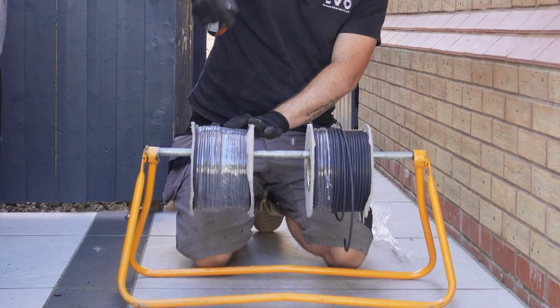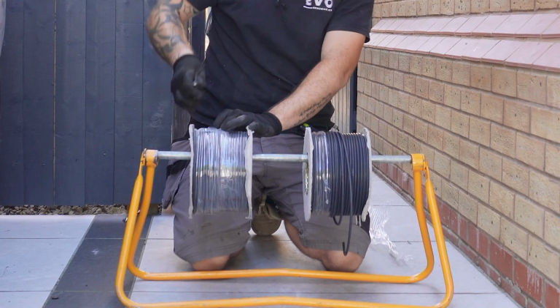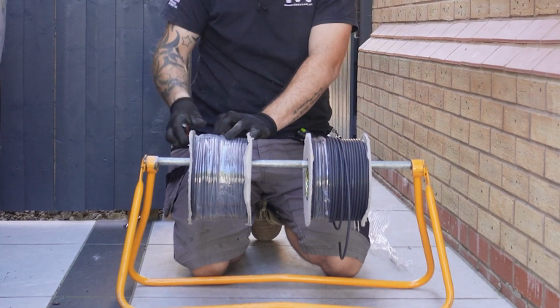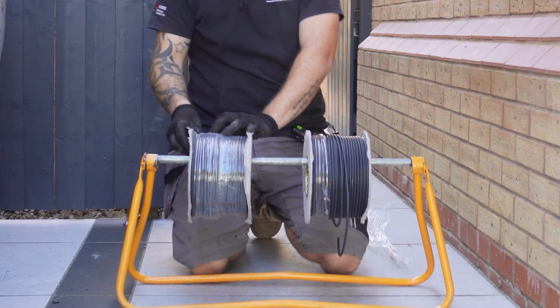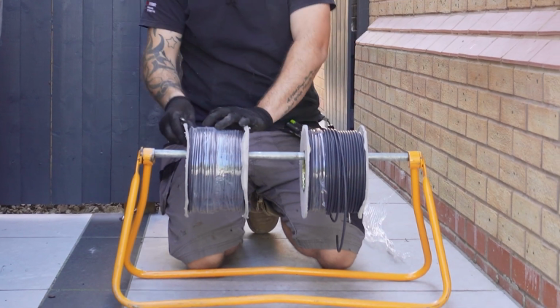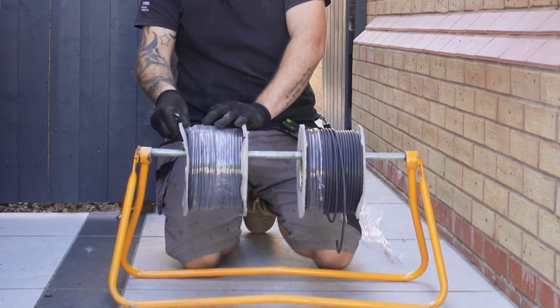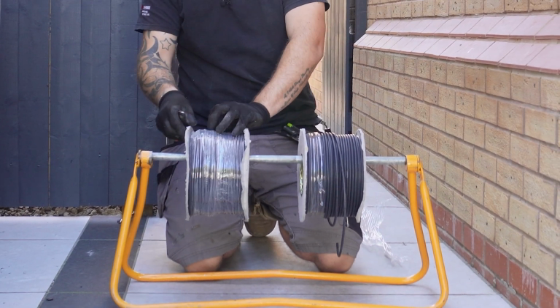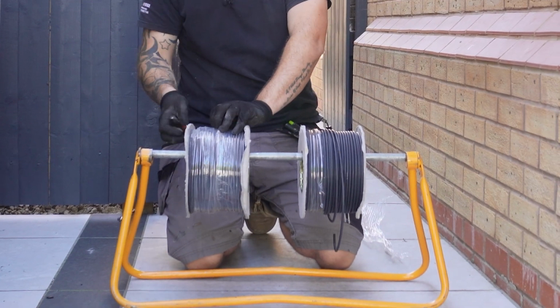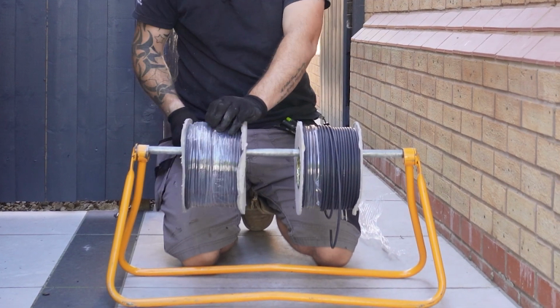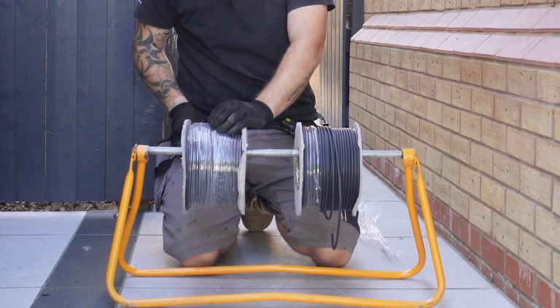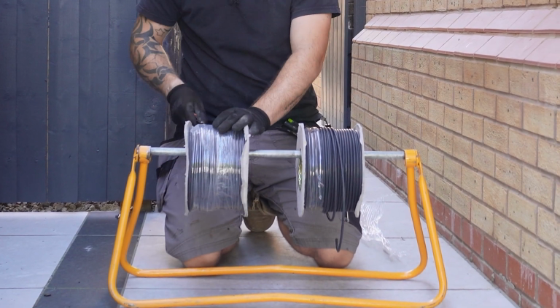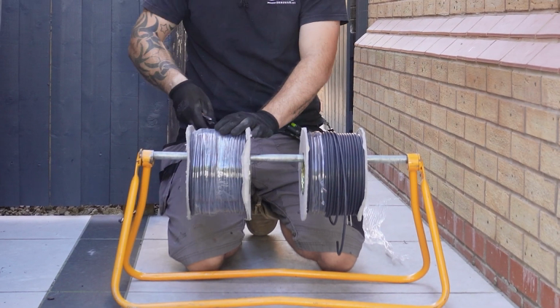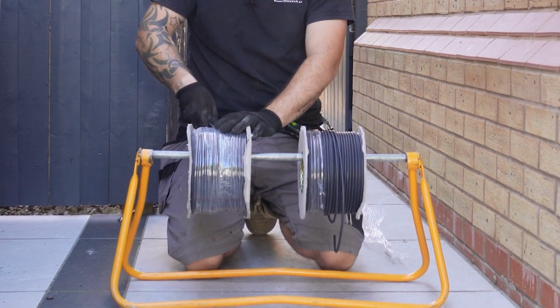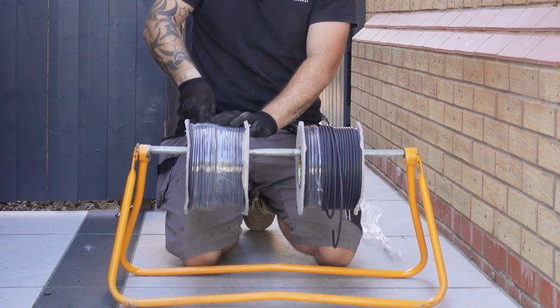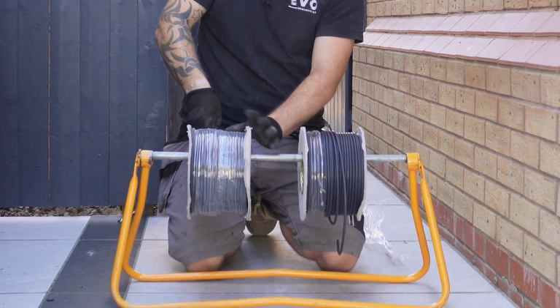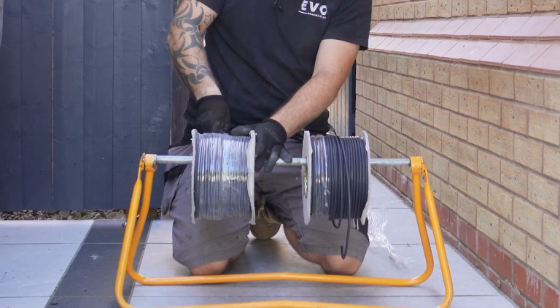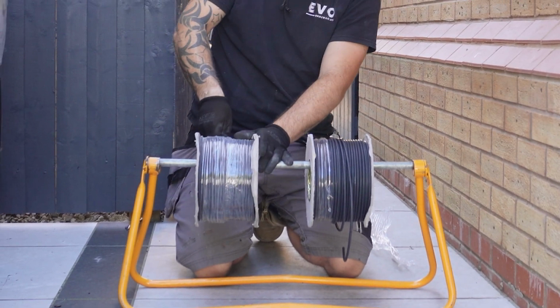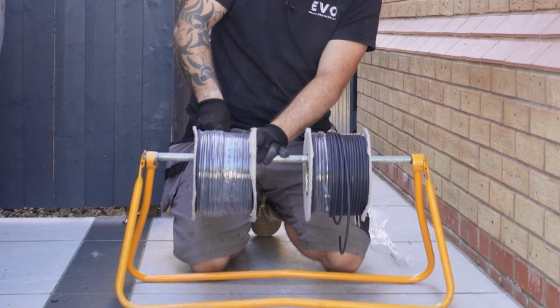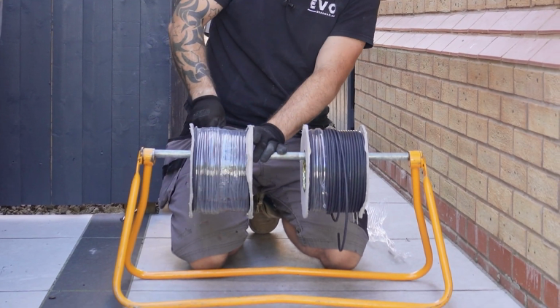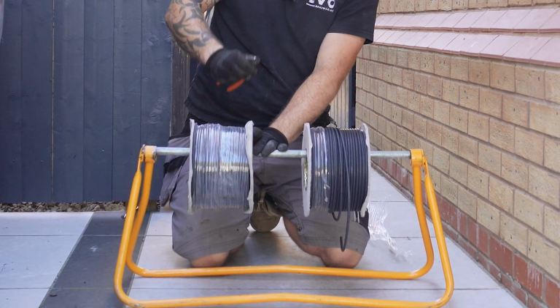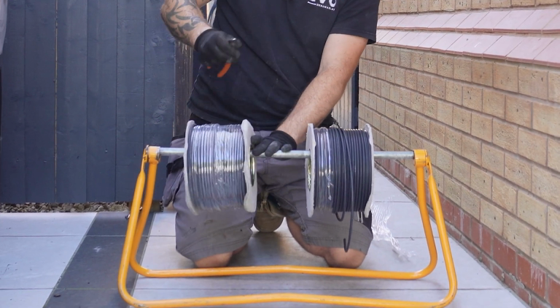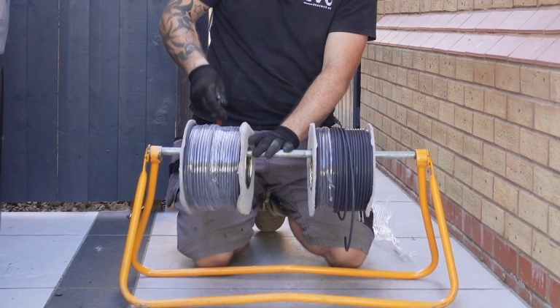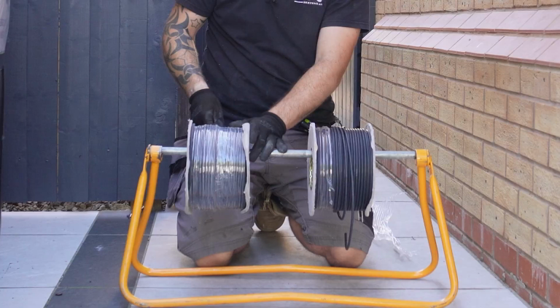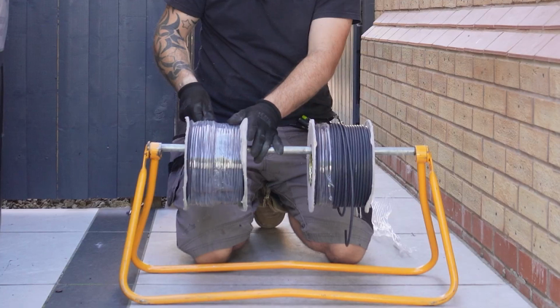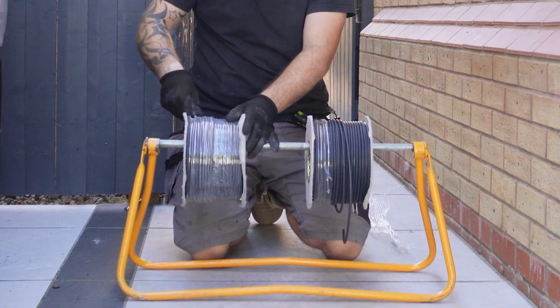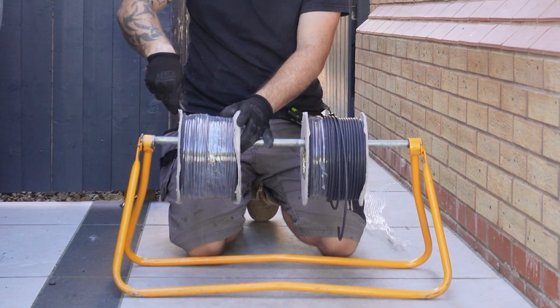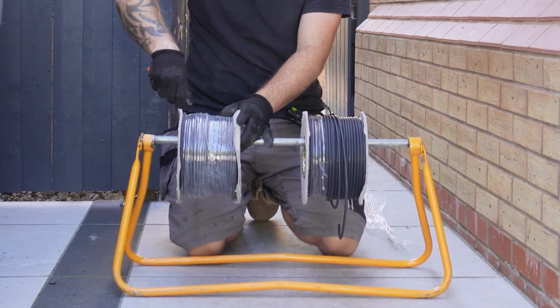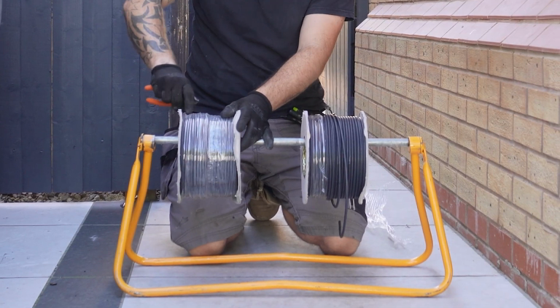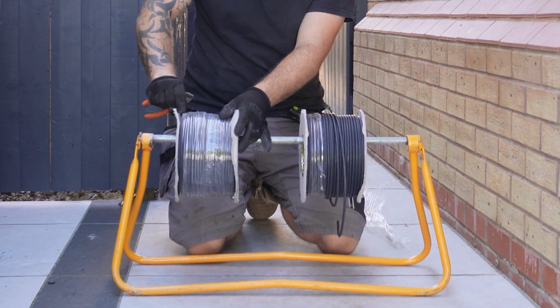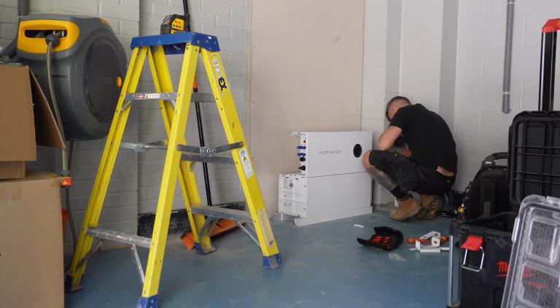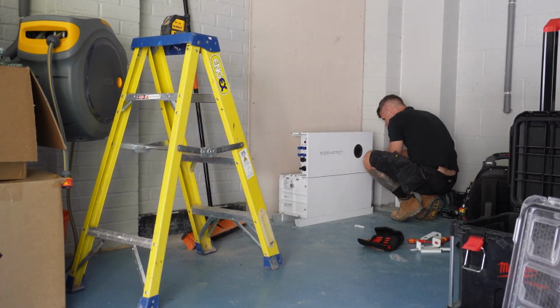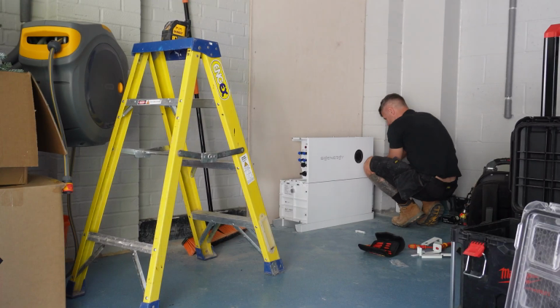I'm going to get this routed up through the loft, clipped, and out to Dale on the roof, and then we can get it into Matt in the garage and go from there.